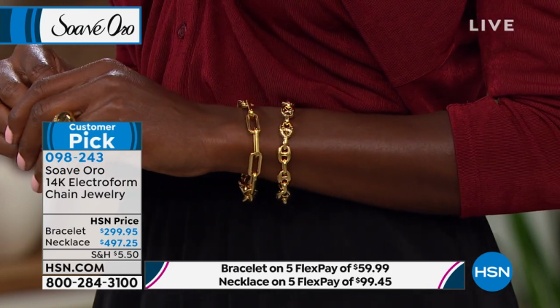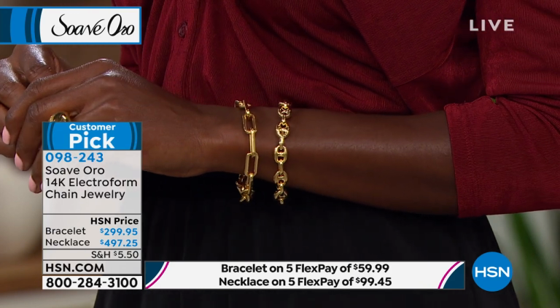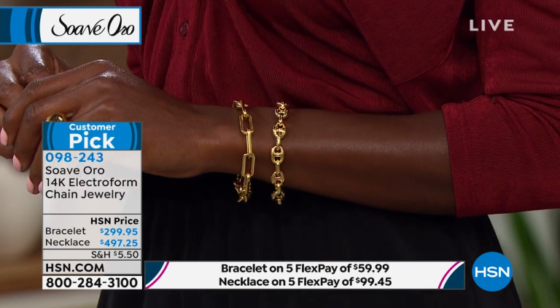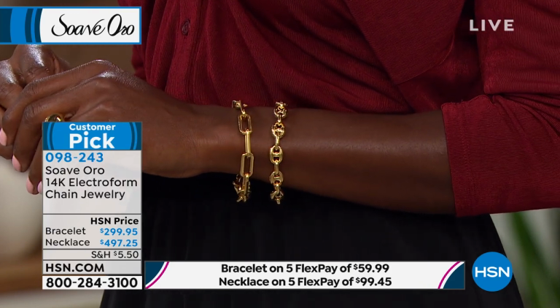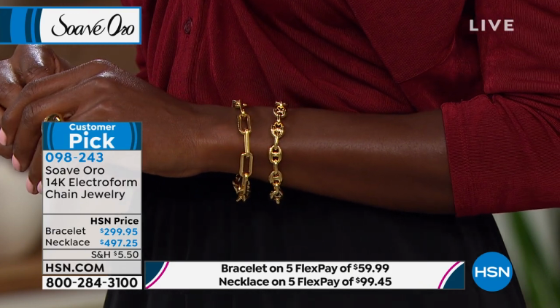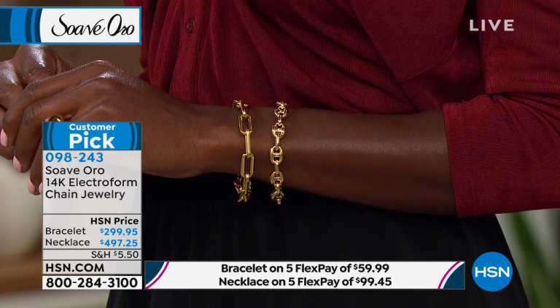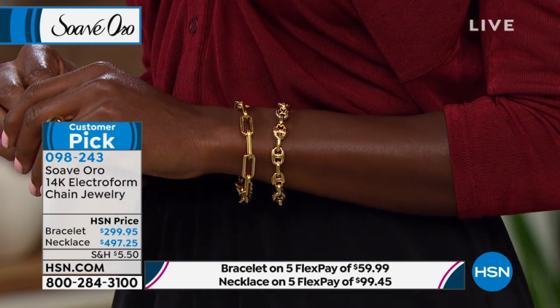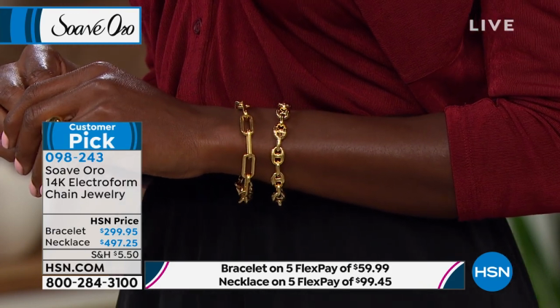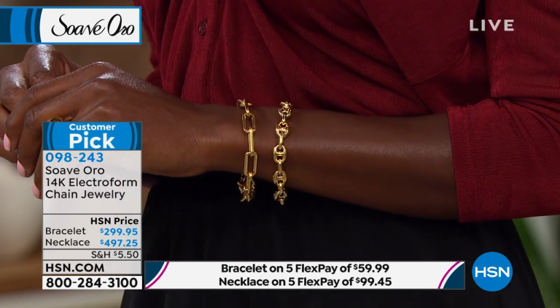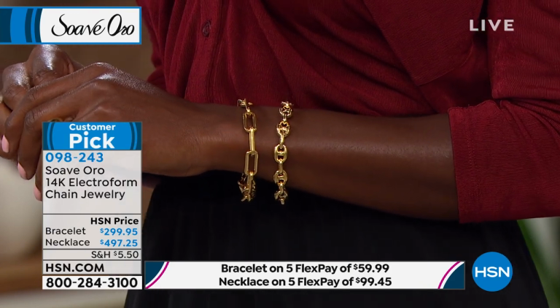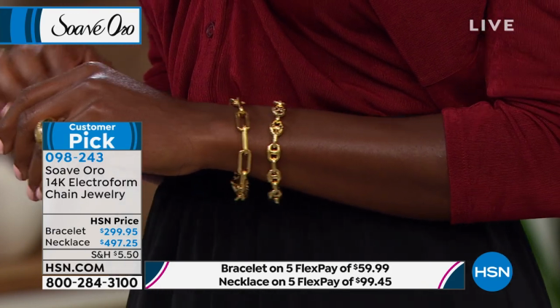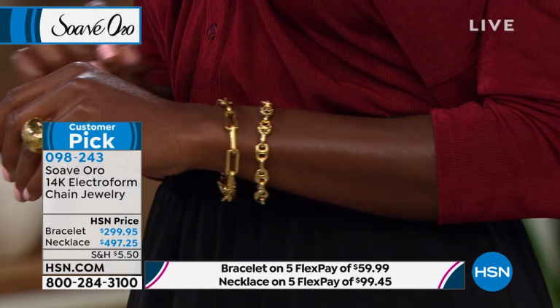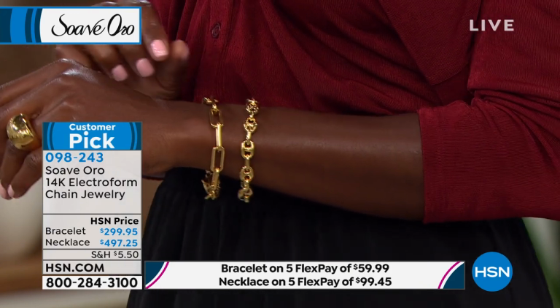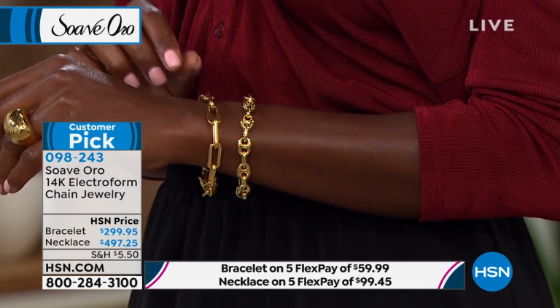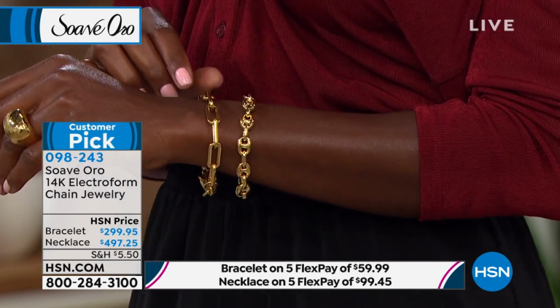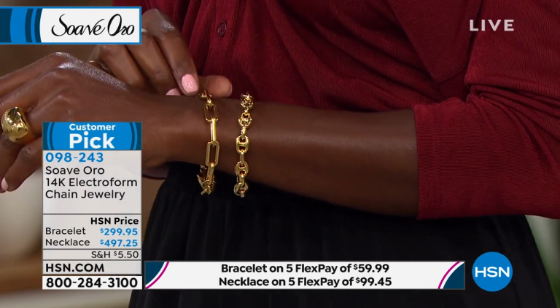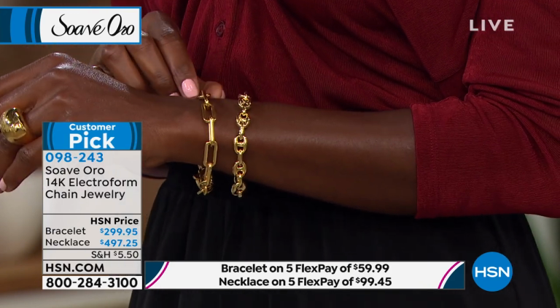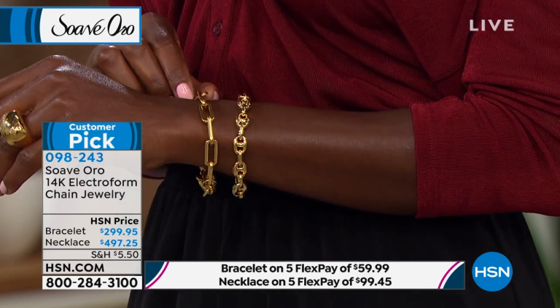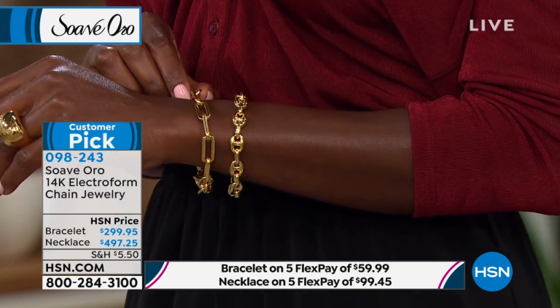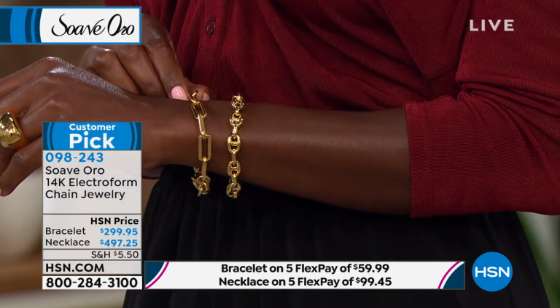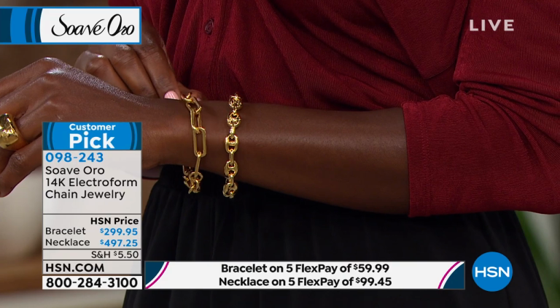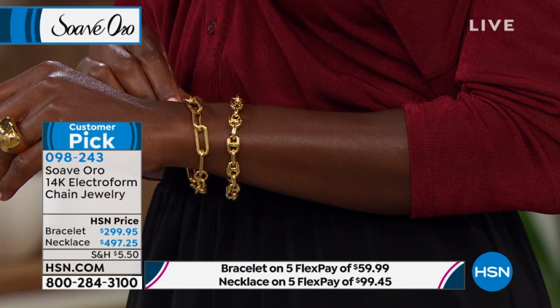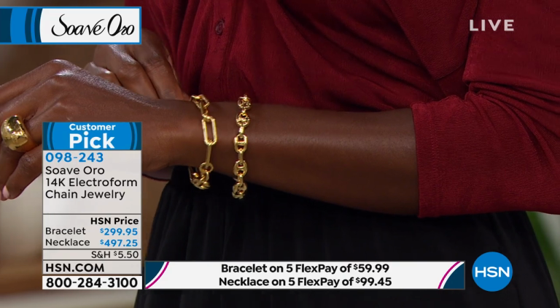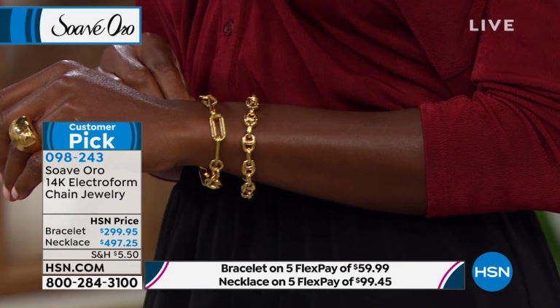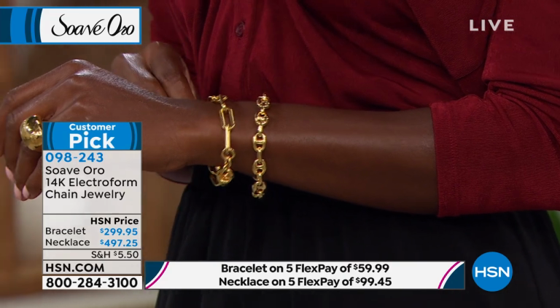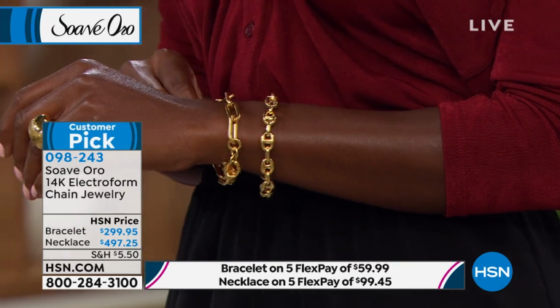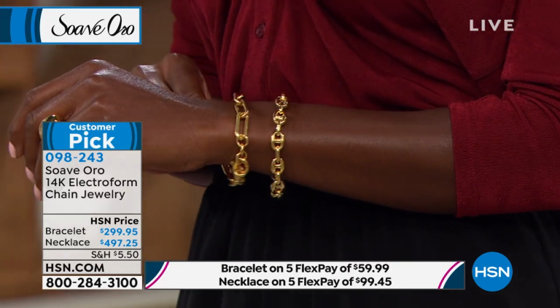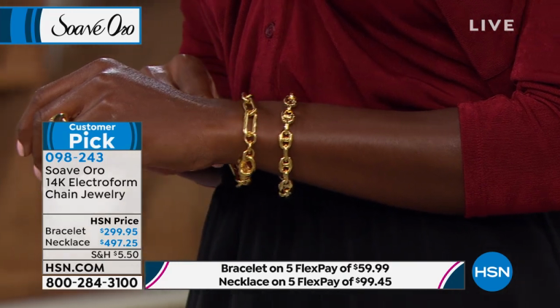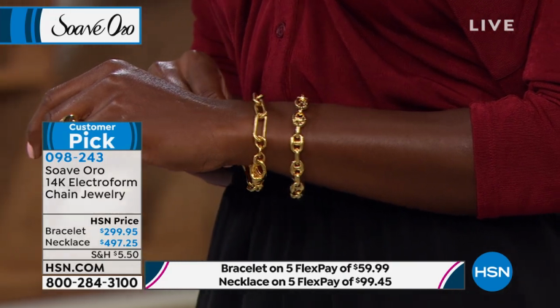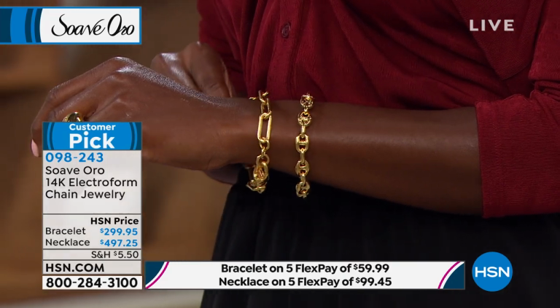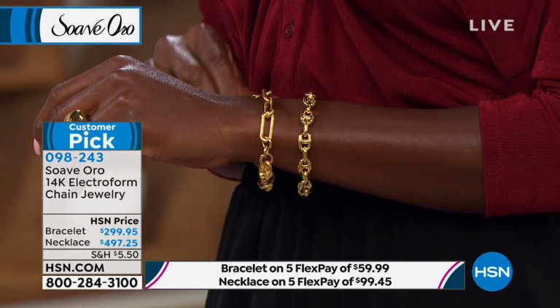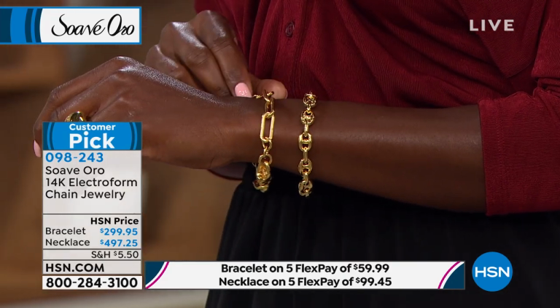The paperclip is all about unity — it holds things together. Back in World War II it was a symbol of resistance and unity. So if you're looking for that piece to really bring your wardrobe together, to bring your confidence to life, you put this on — it is amazing. 19 grams of gold on the necklace, 12.7 grams in the bracelet.